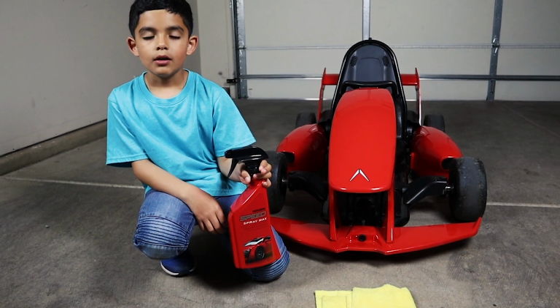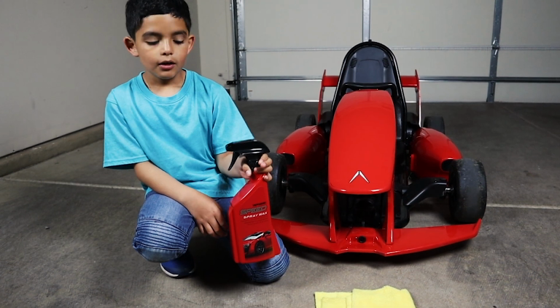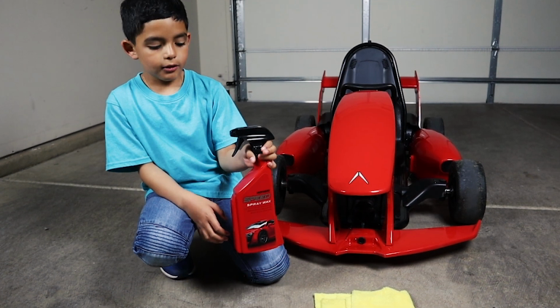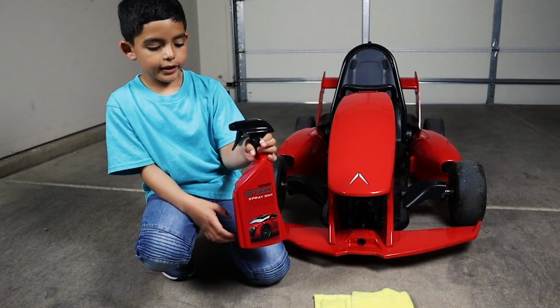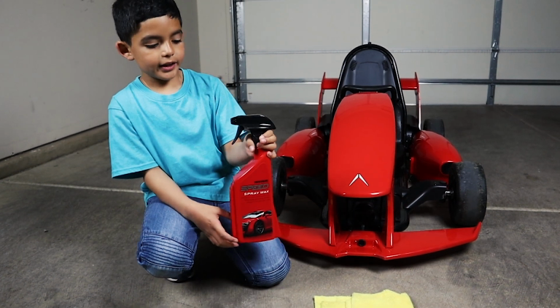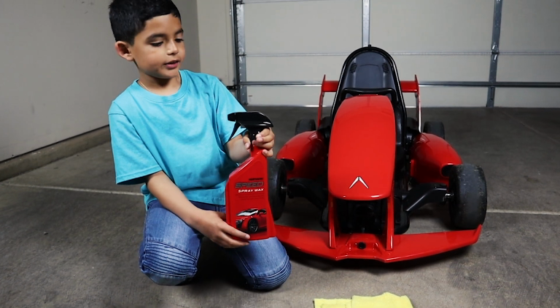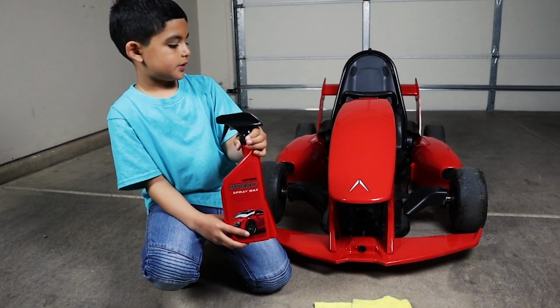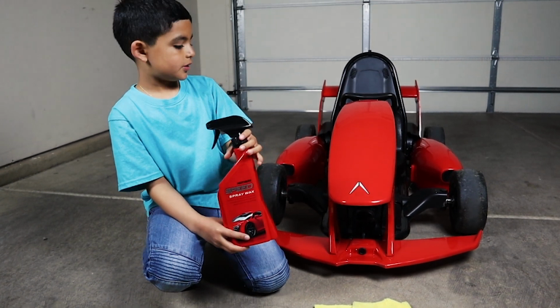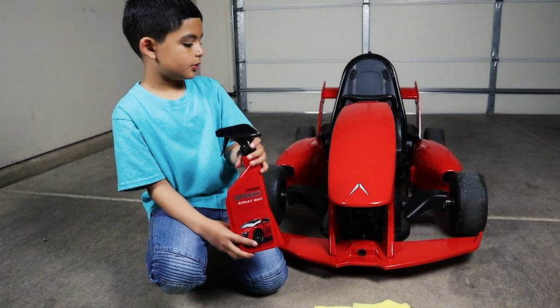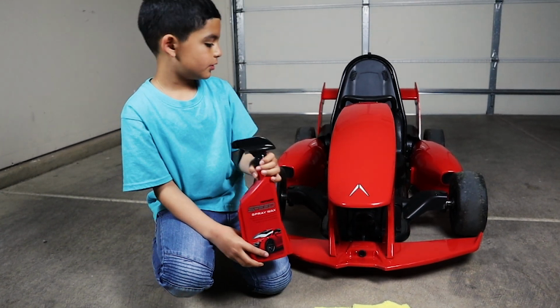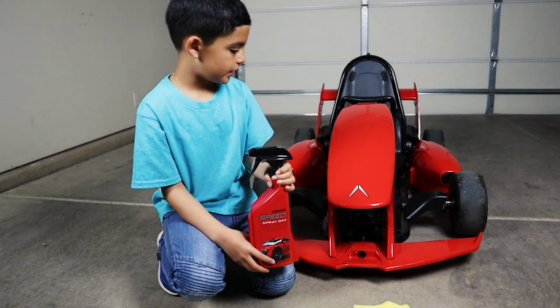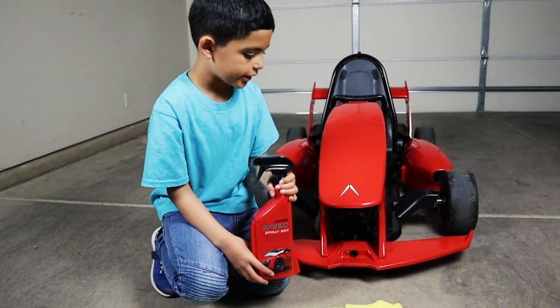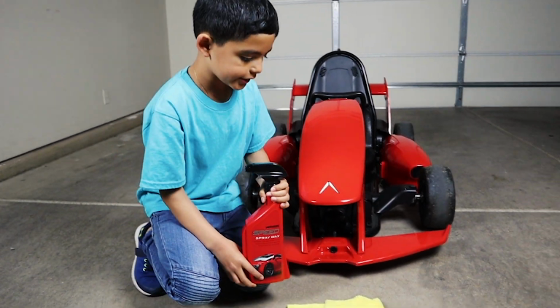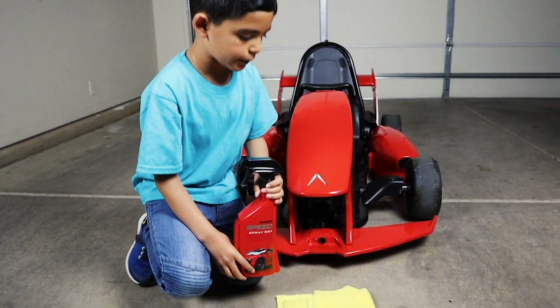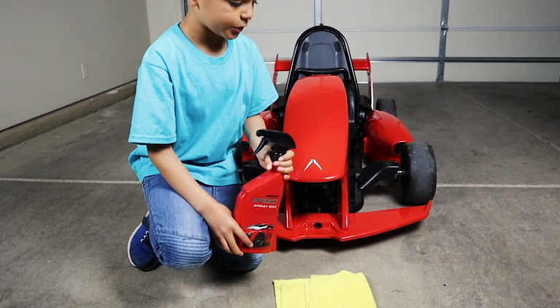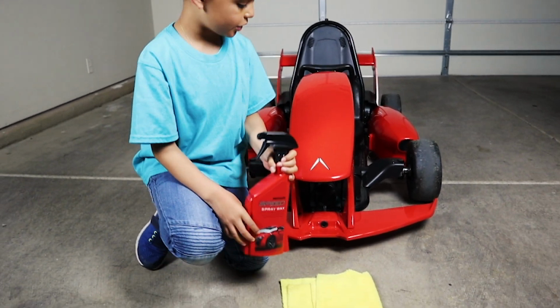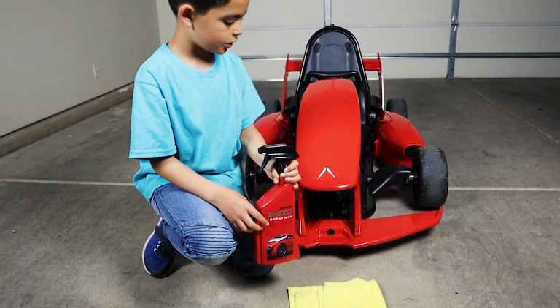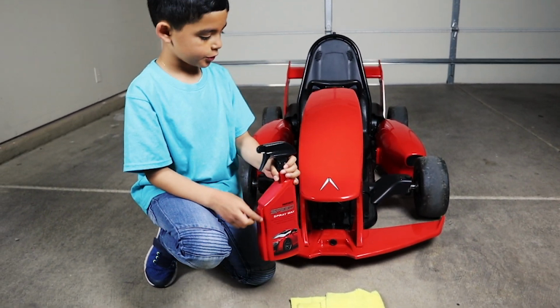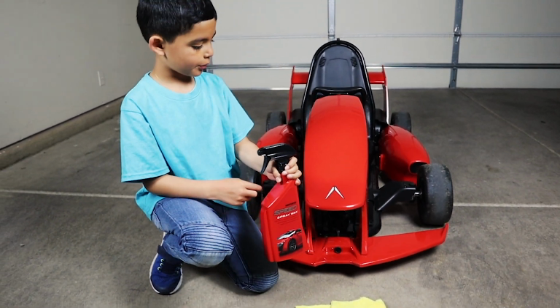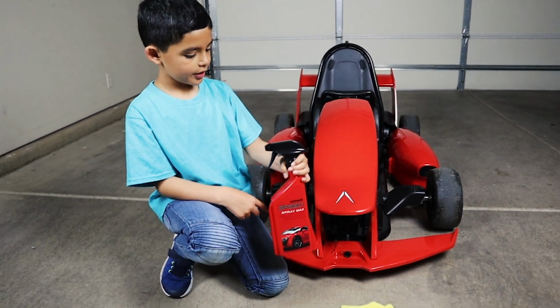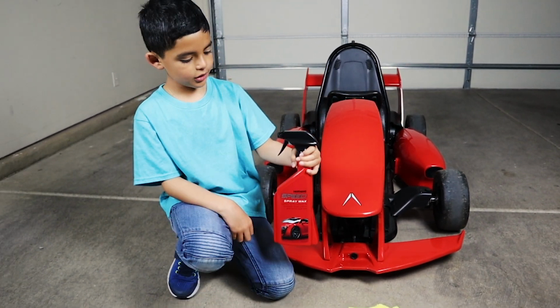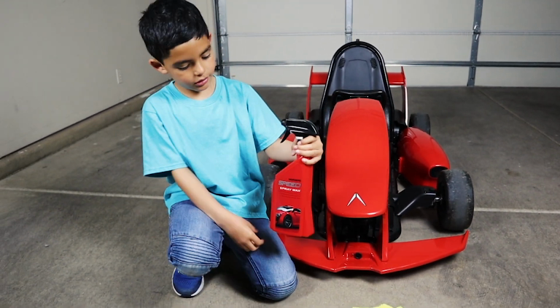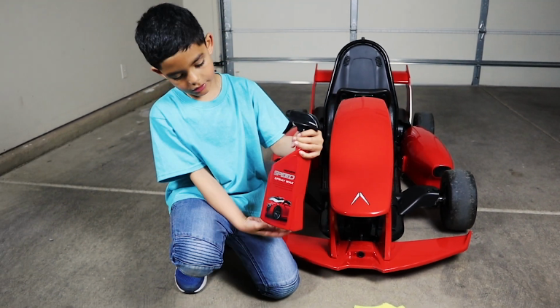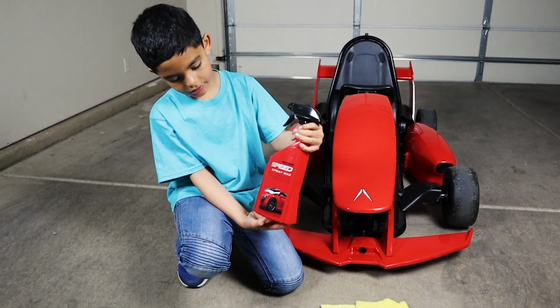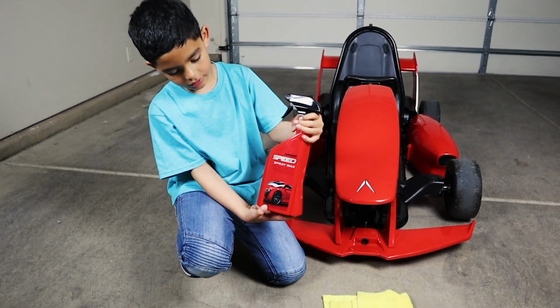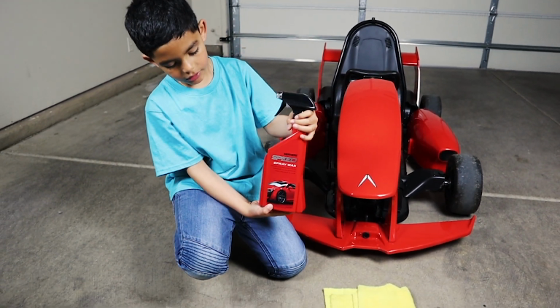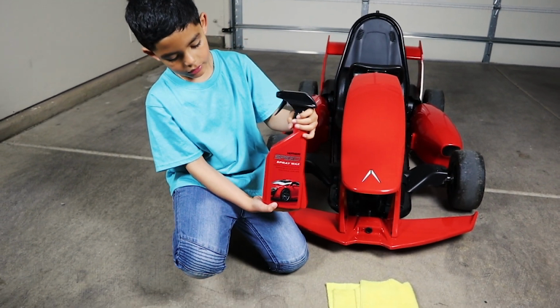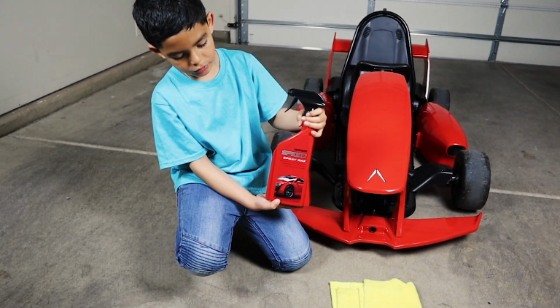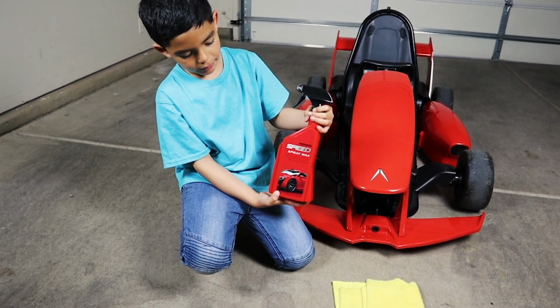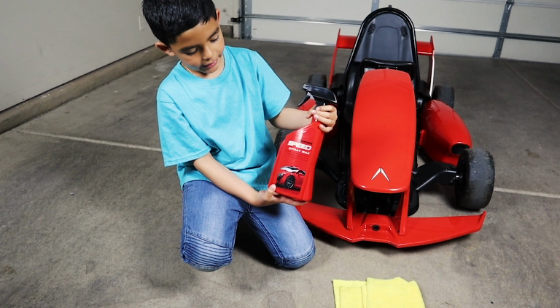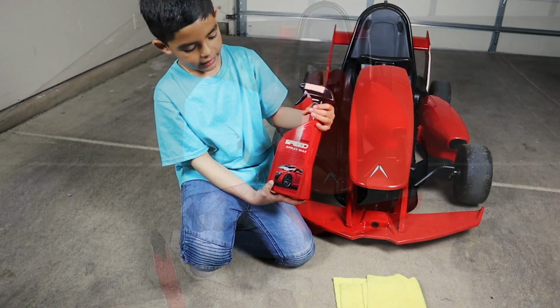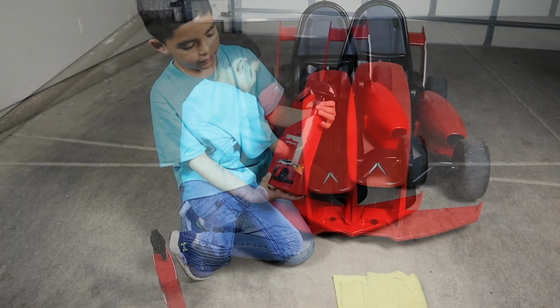All right guys, now it's time to spray it. This is the spray I have.